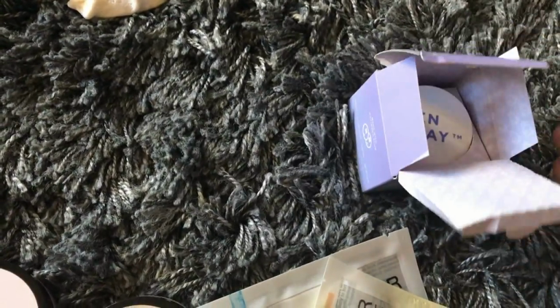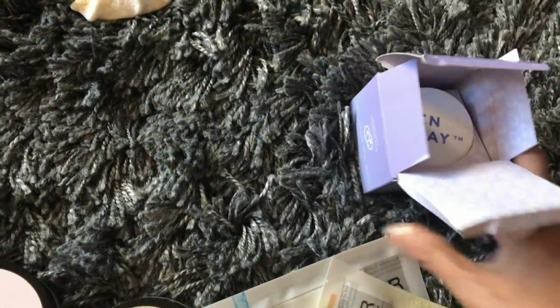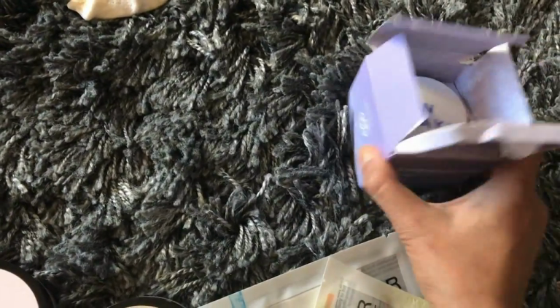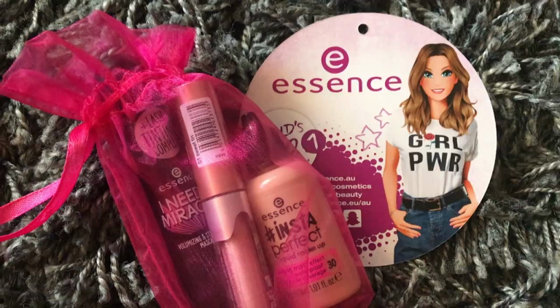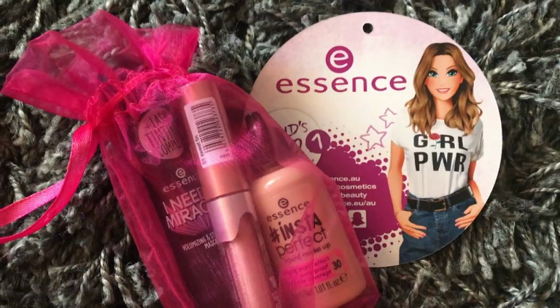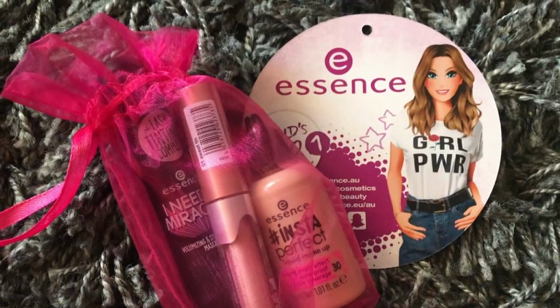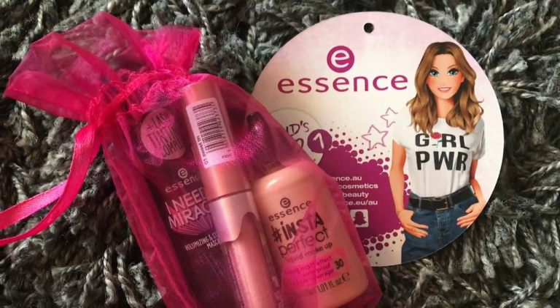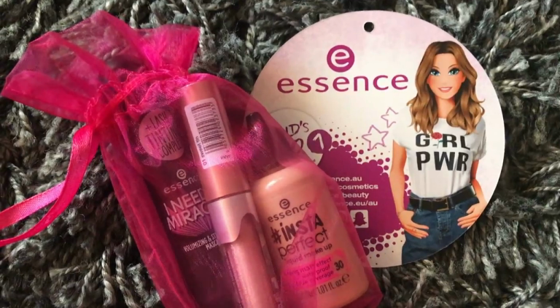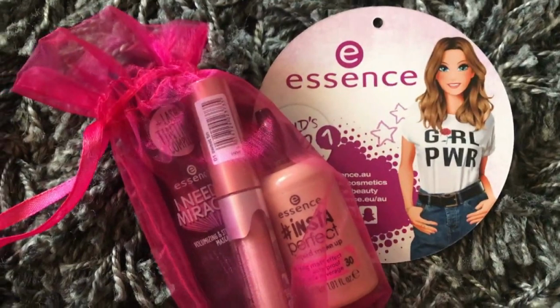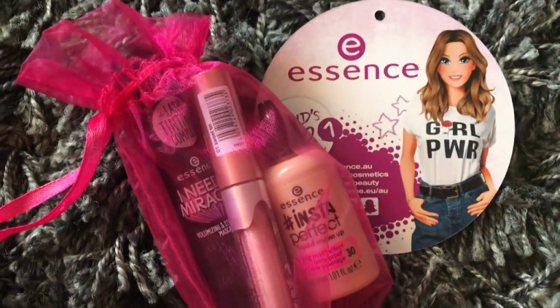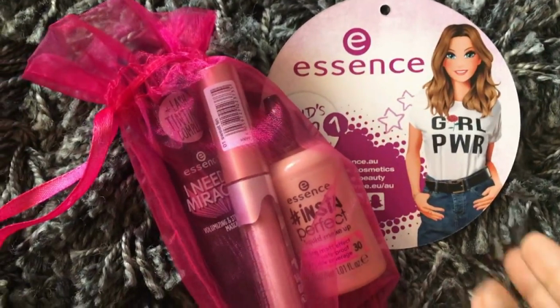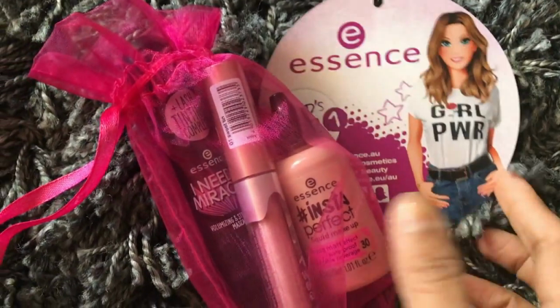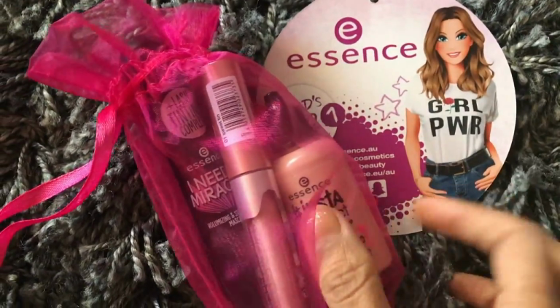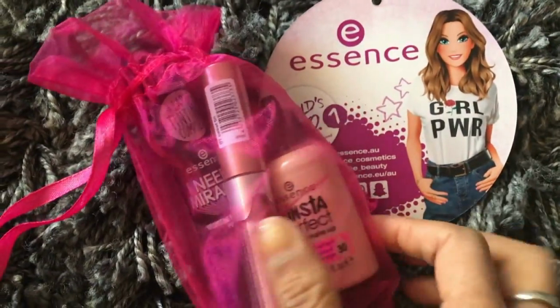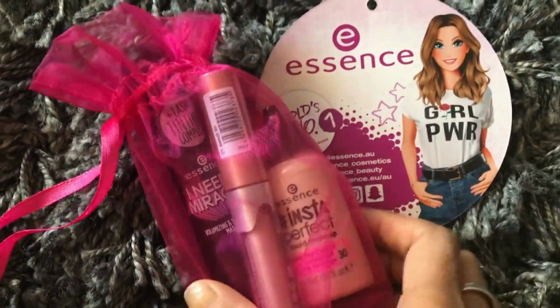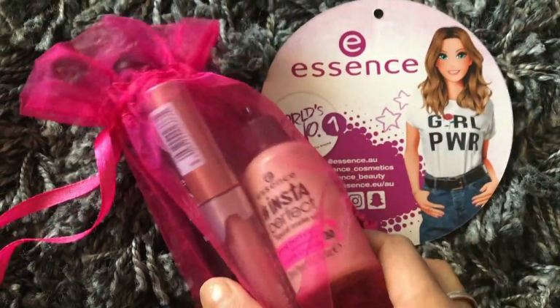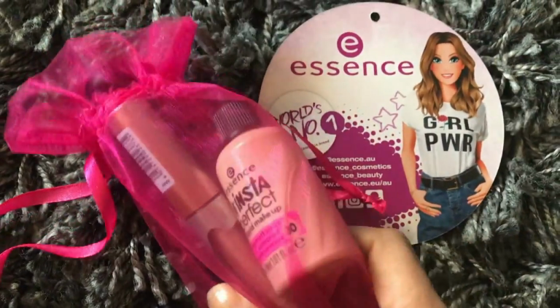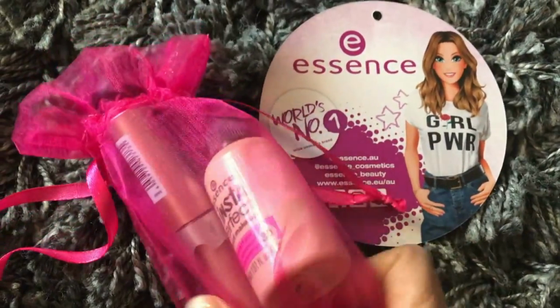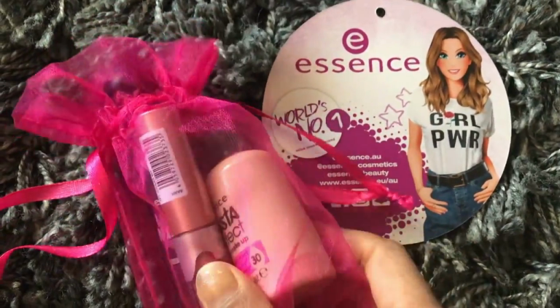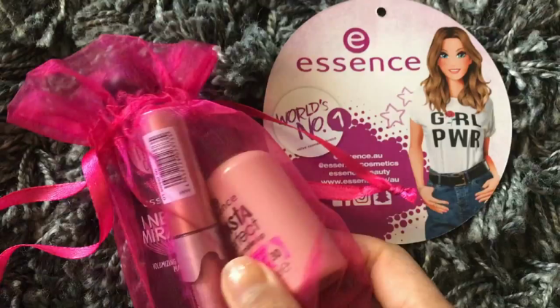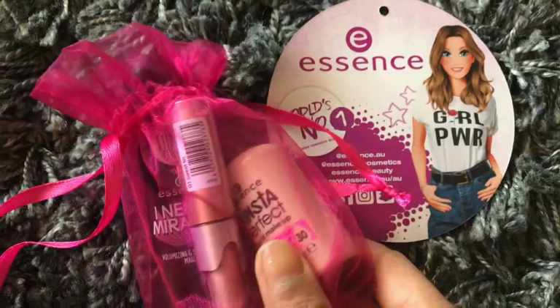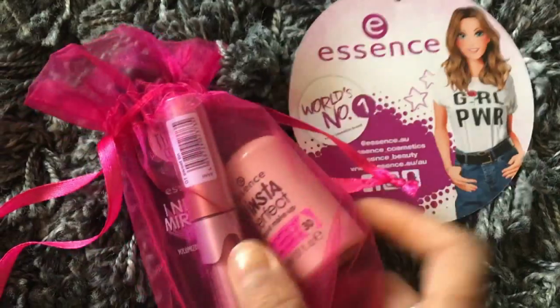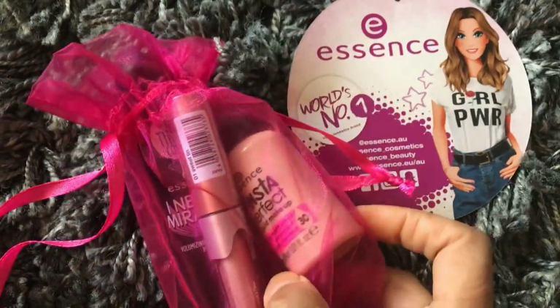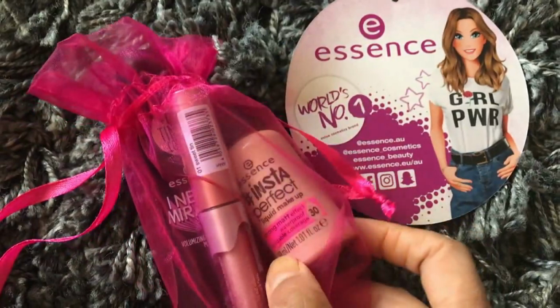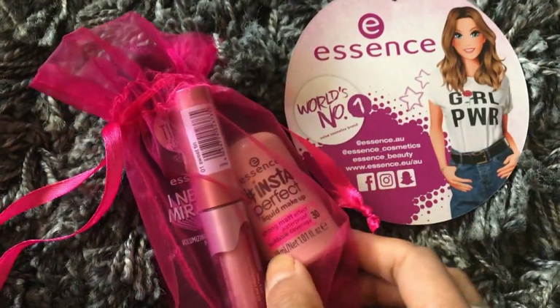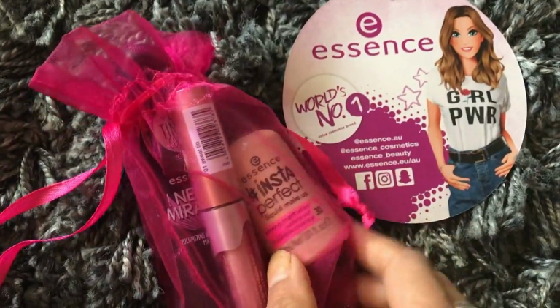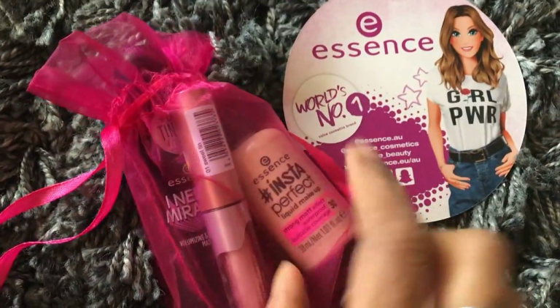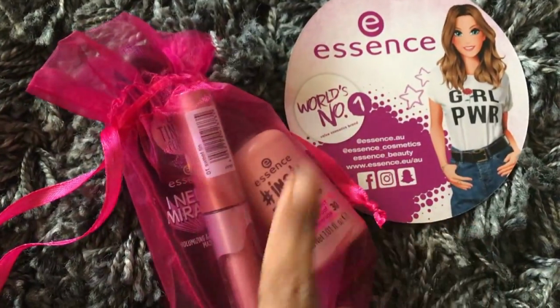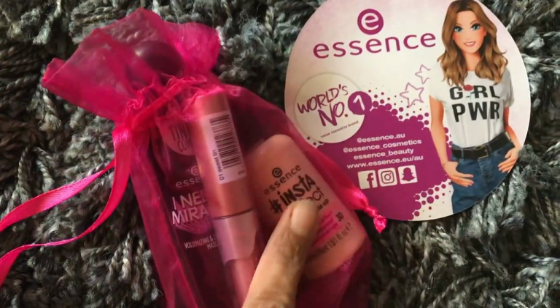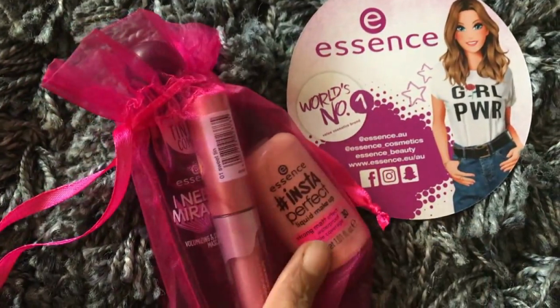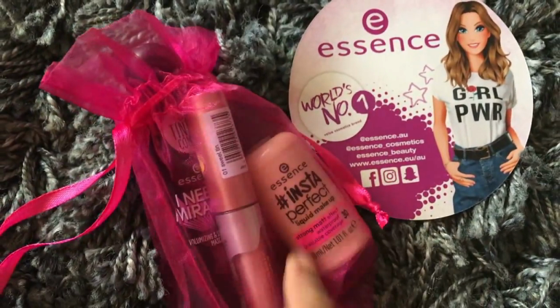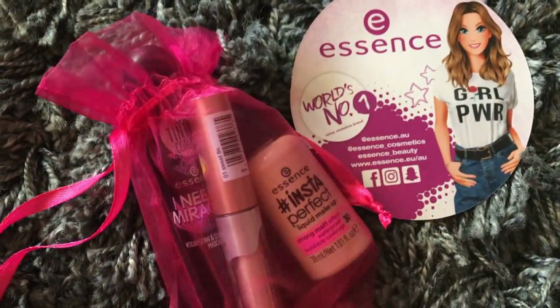This is a small pouch I received from Essence and it contains a mini foundation, shimmer roll-on, and mascara.